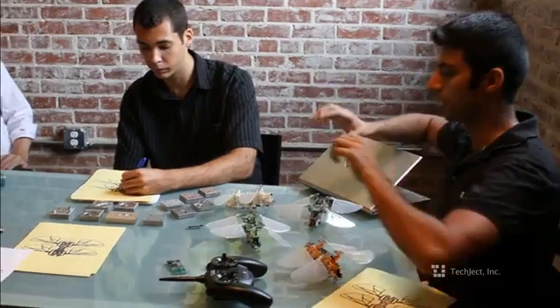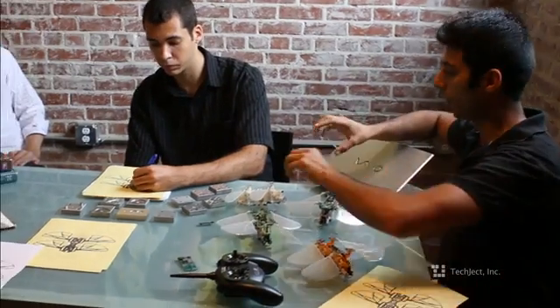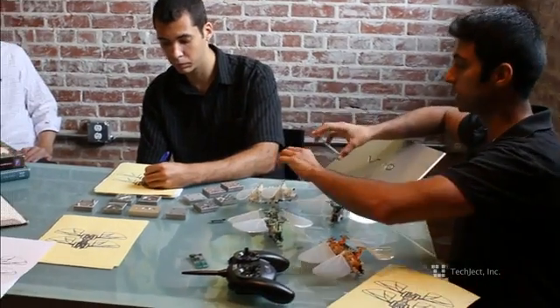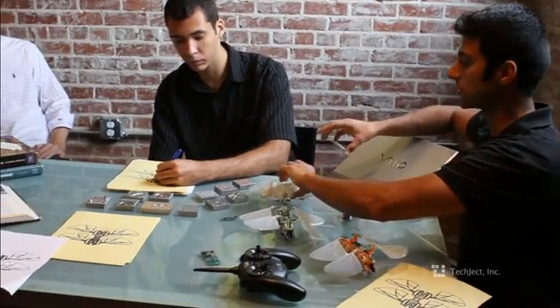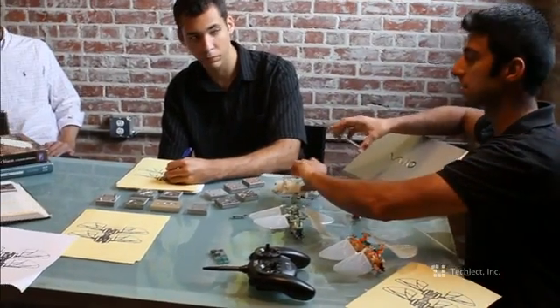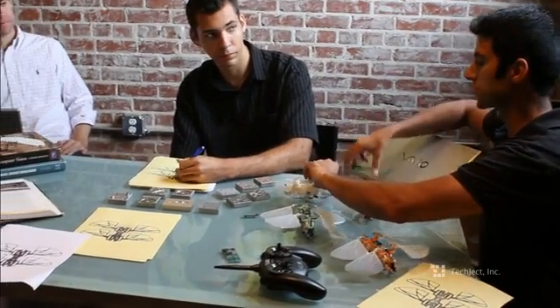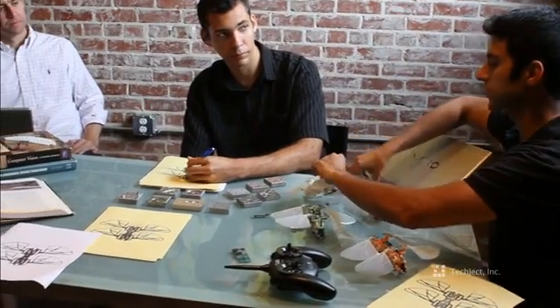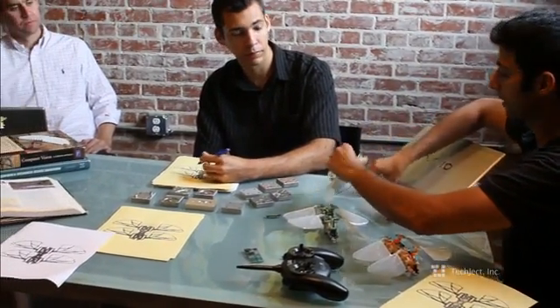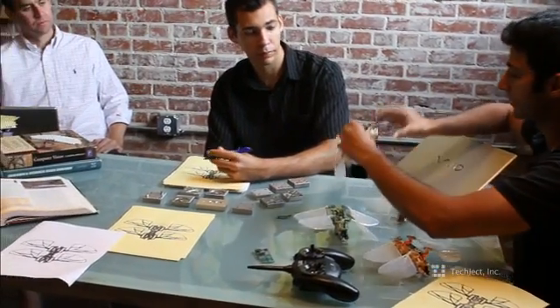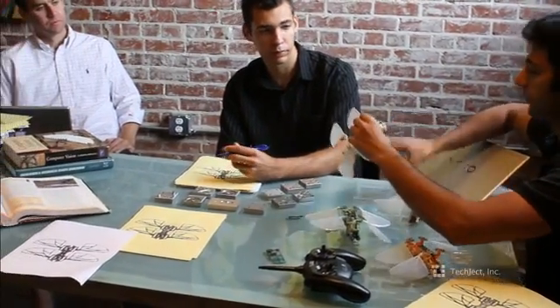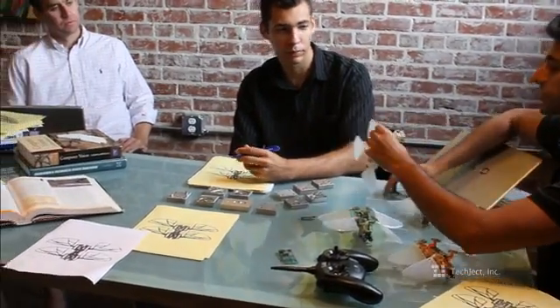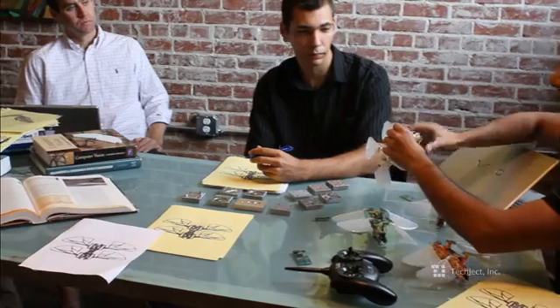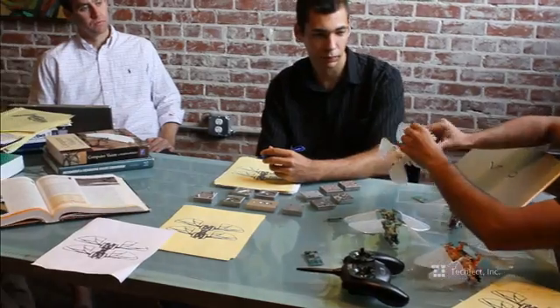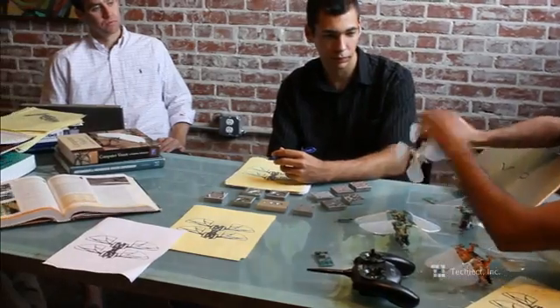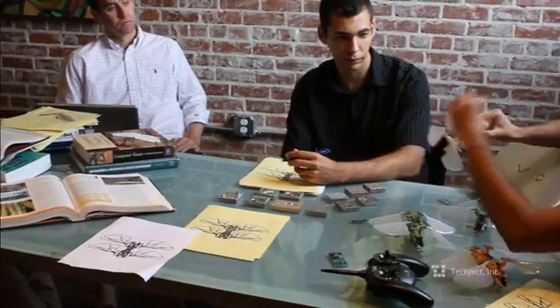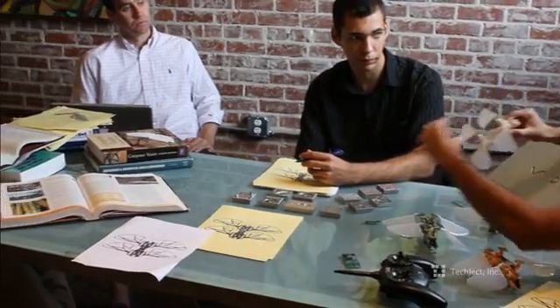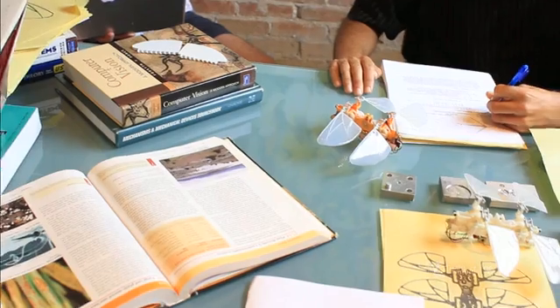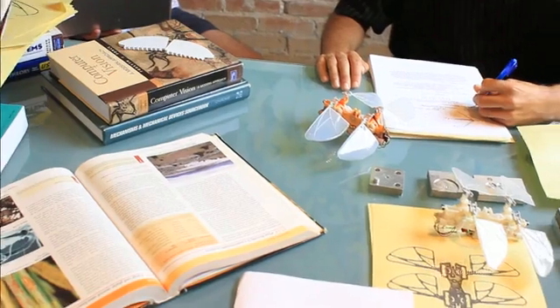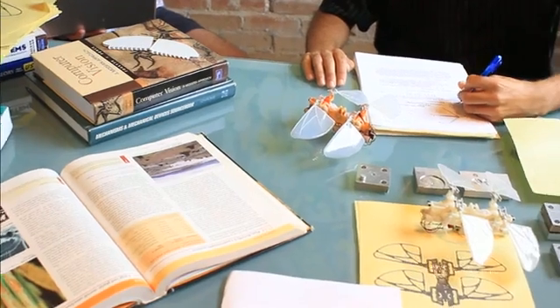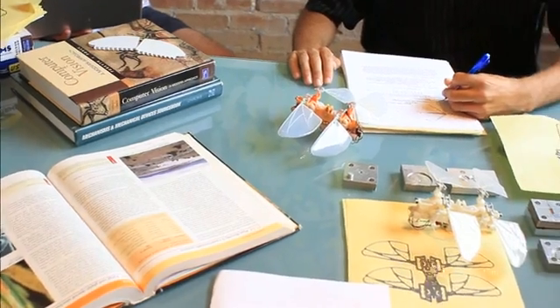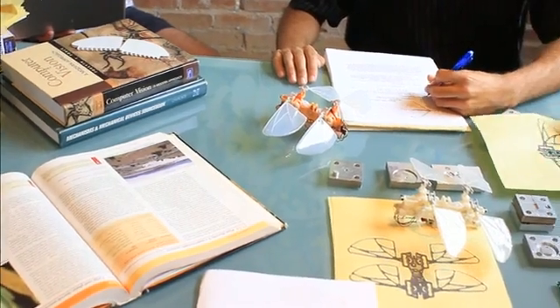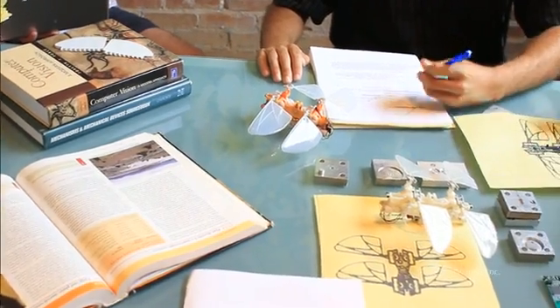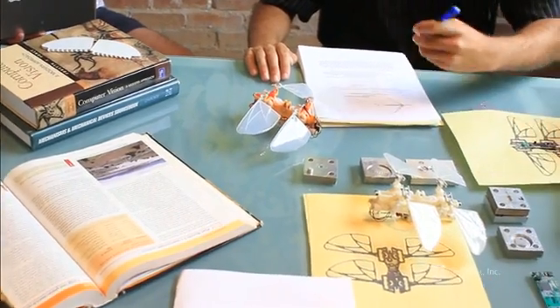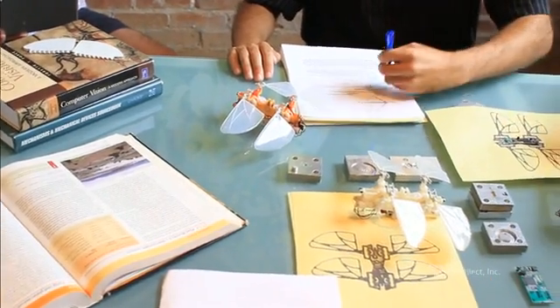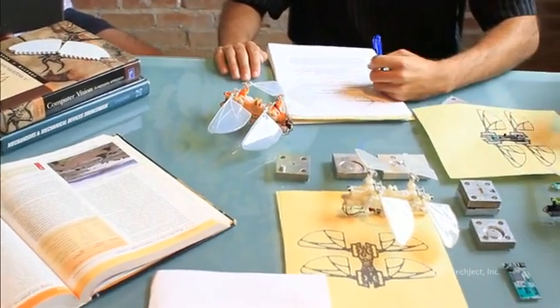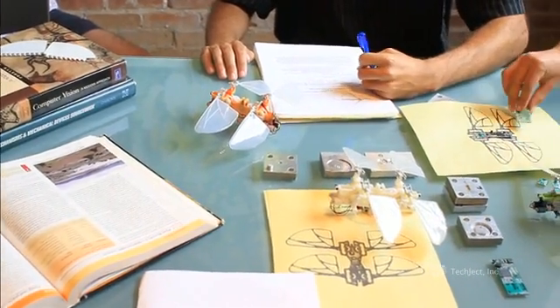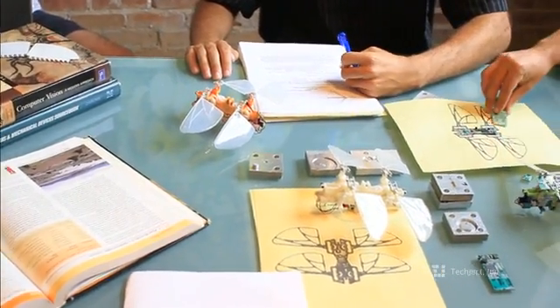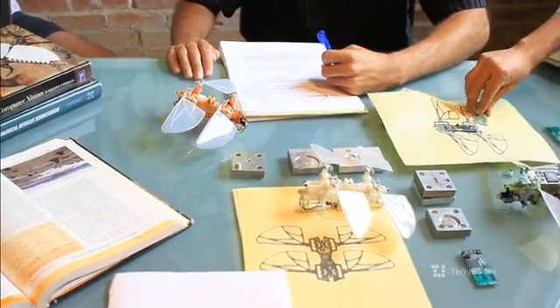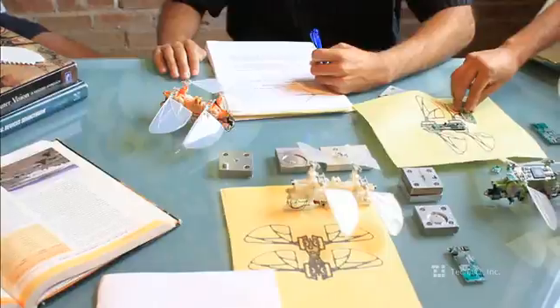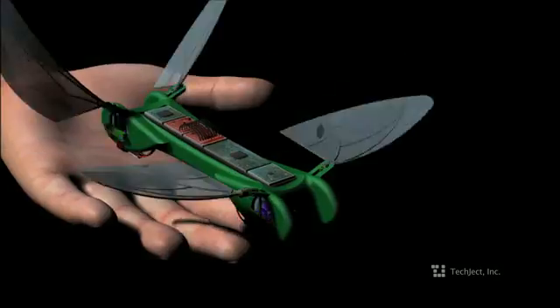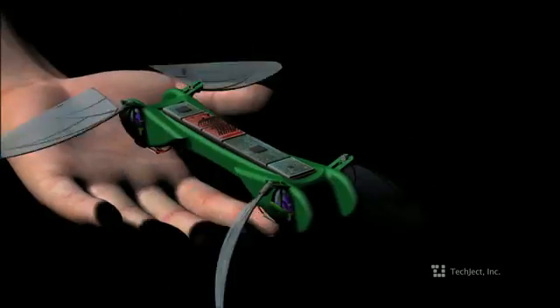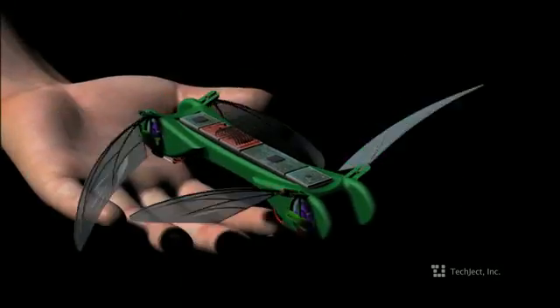What you have is the world's first aerial photography tool that's efficient, user-friendly, and you can take it in your pocket wherever you go.